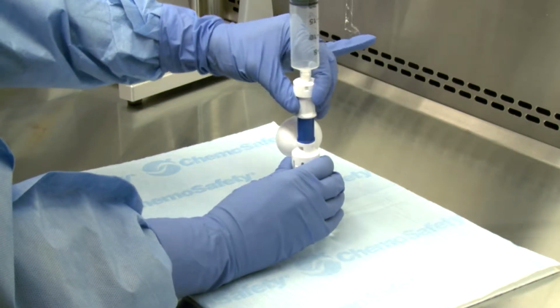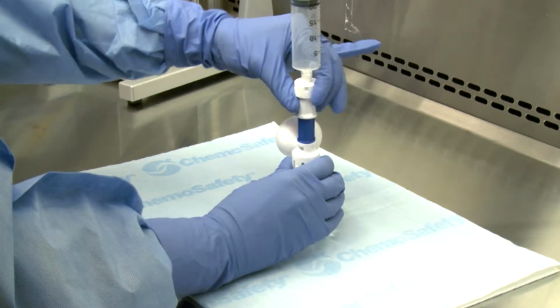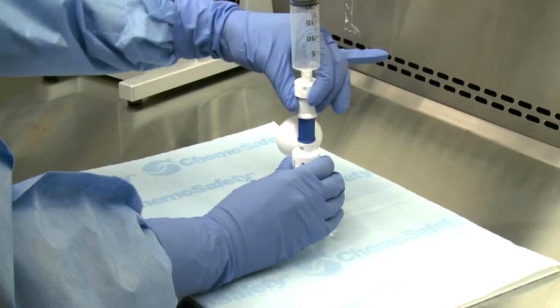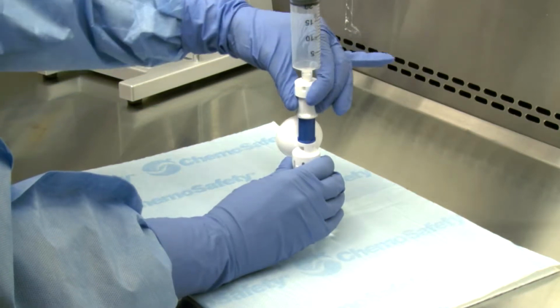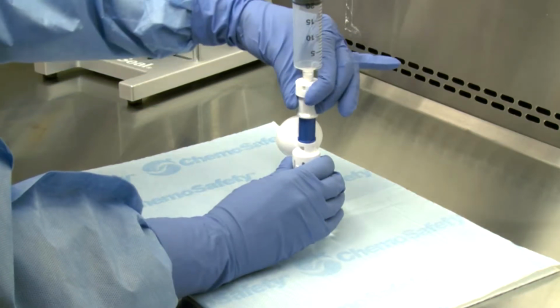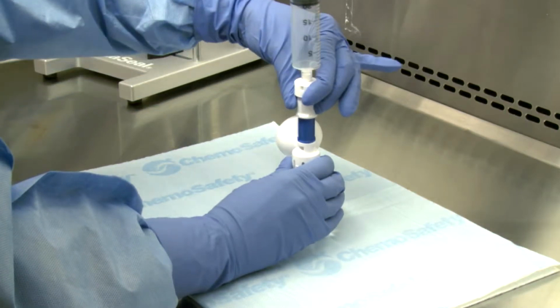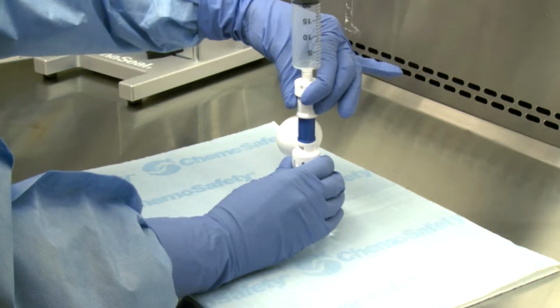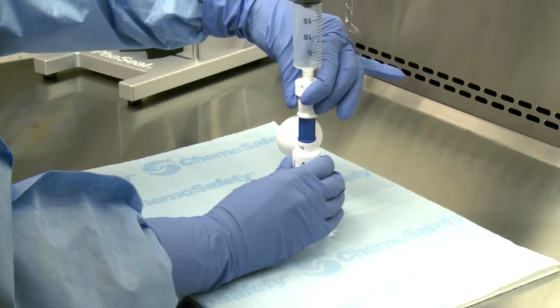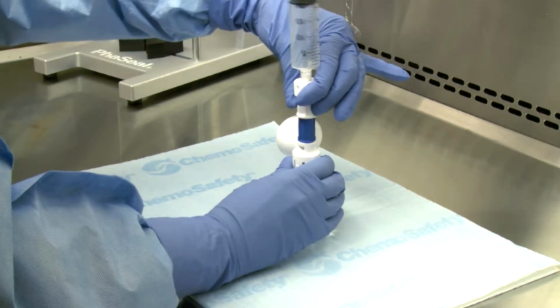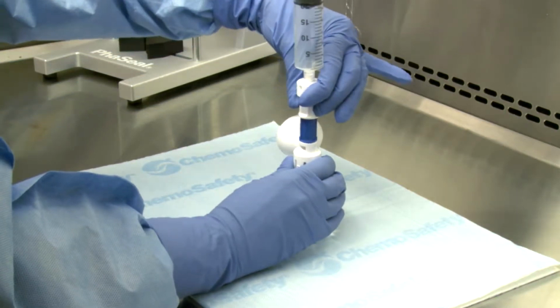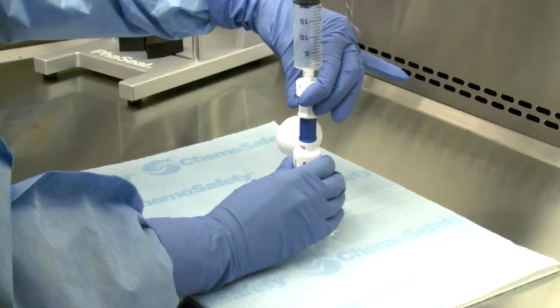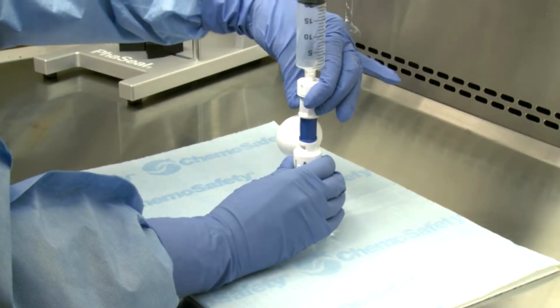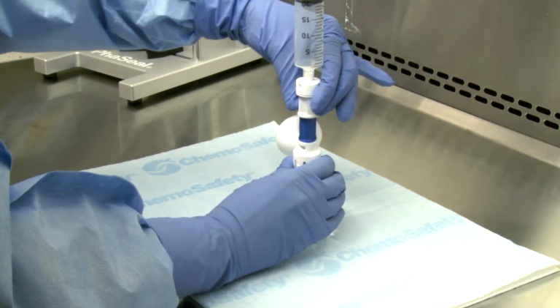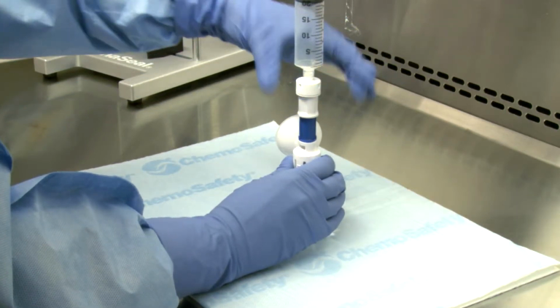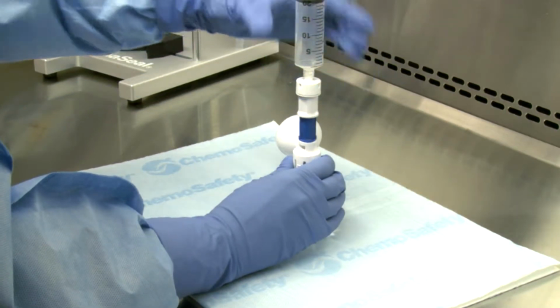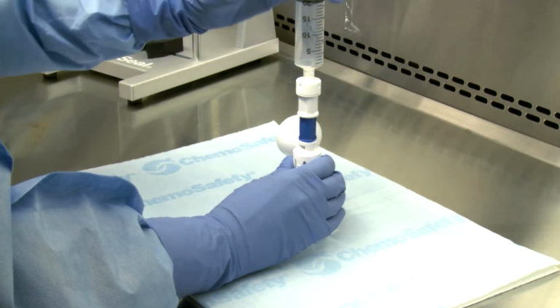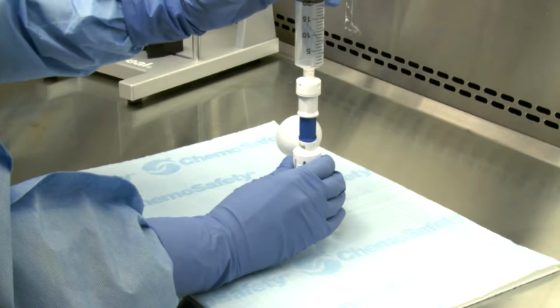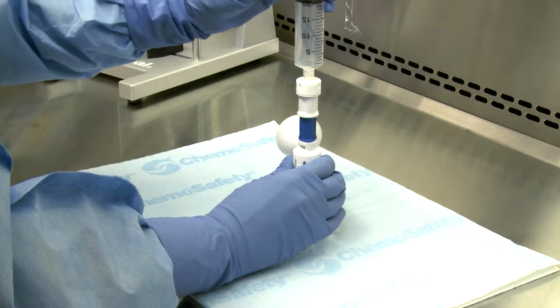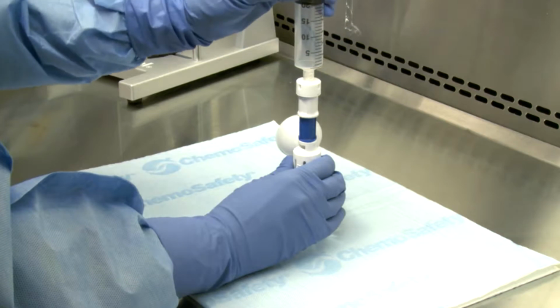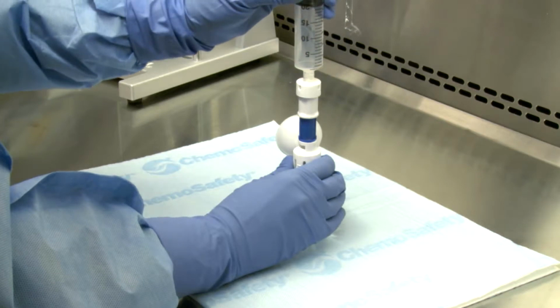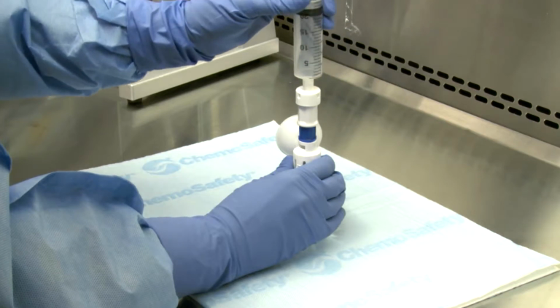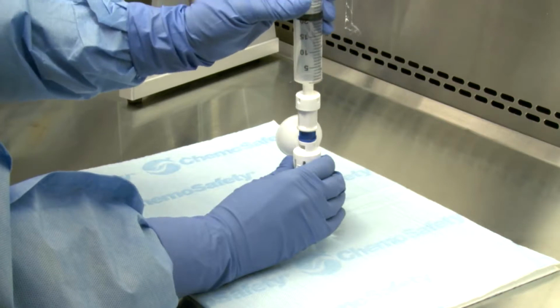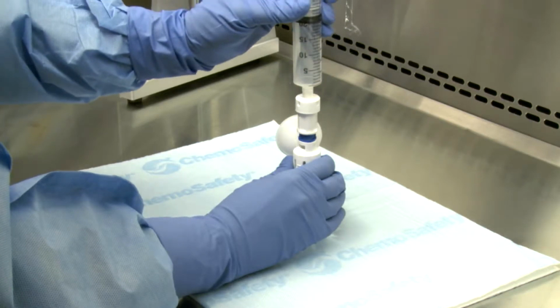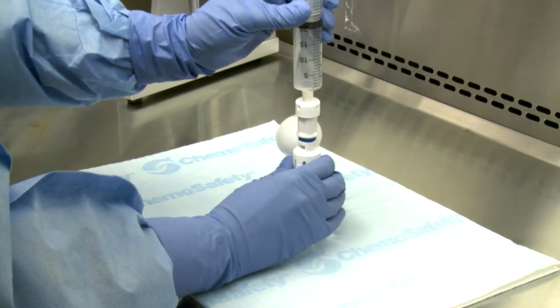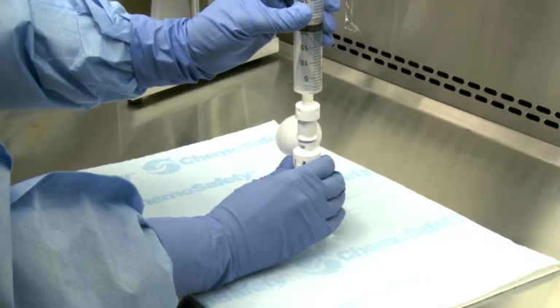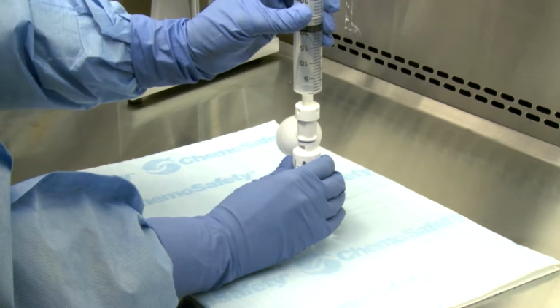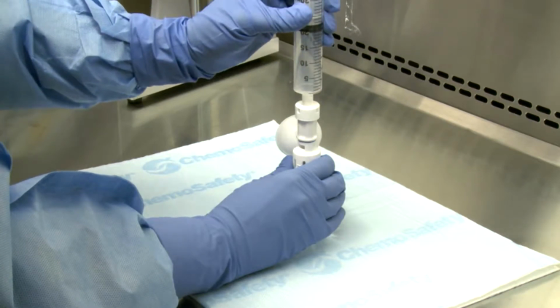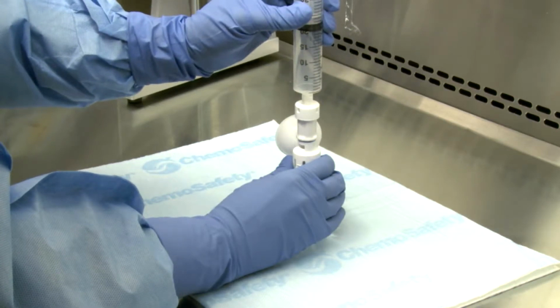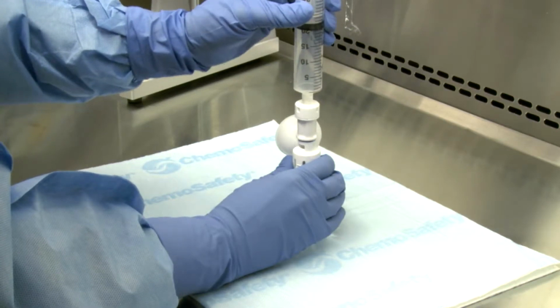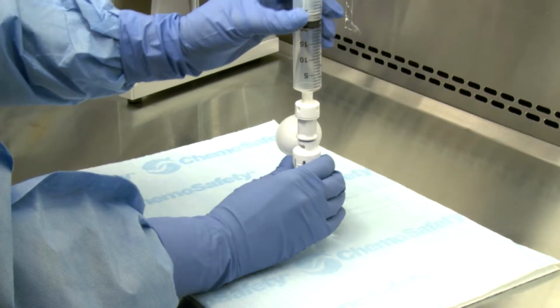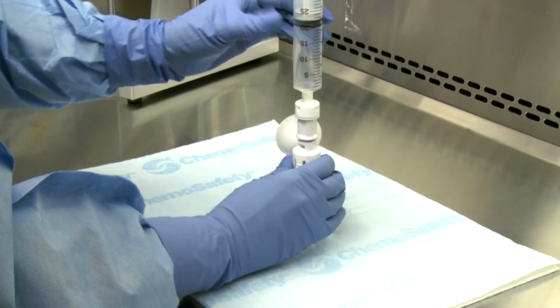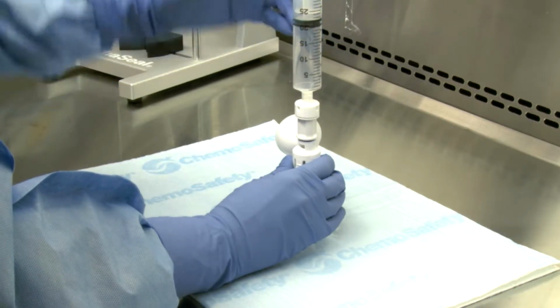Hold the white finger grip and turn clockwise. Finally, push down to engage.